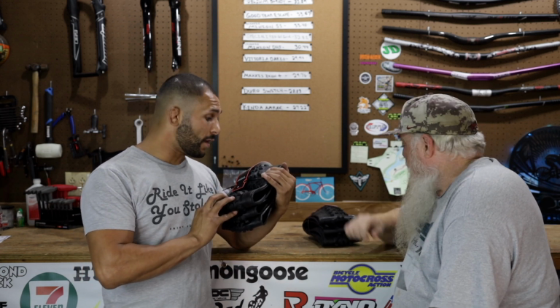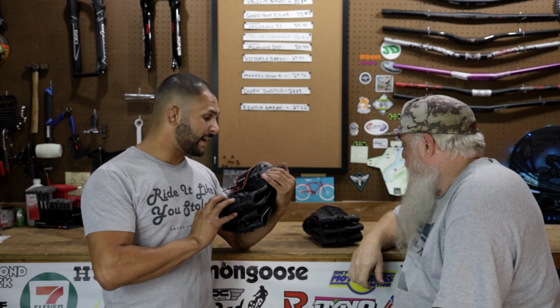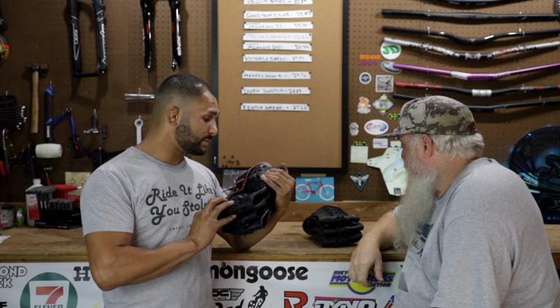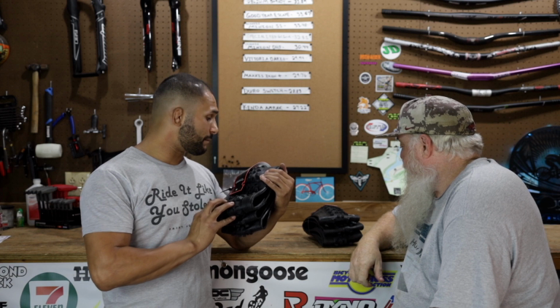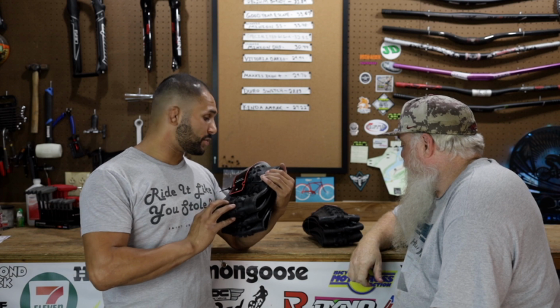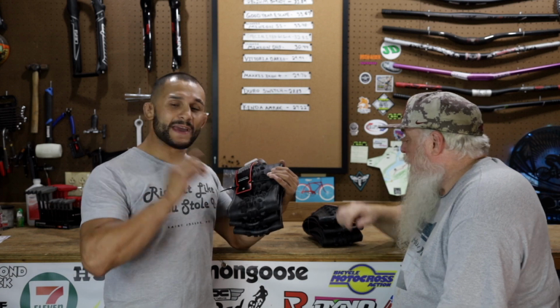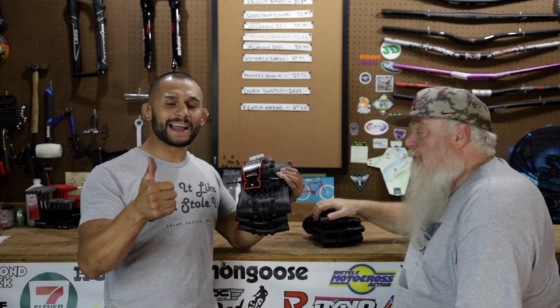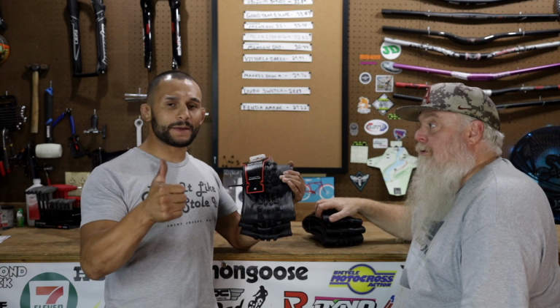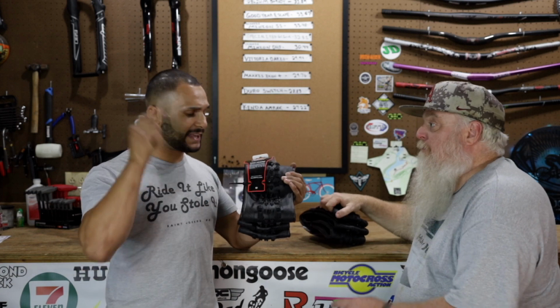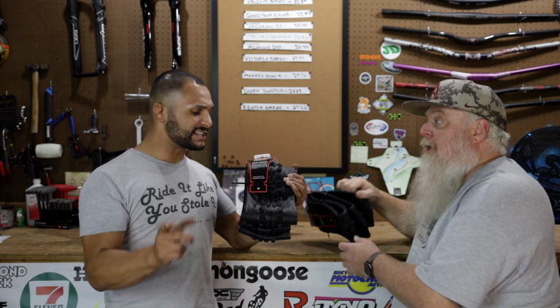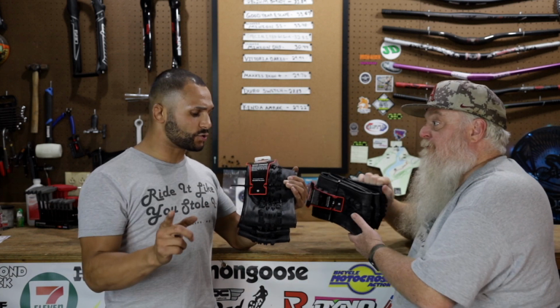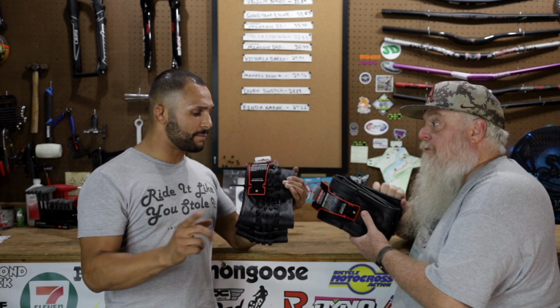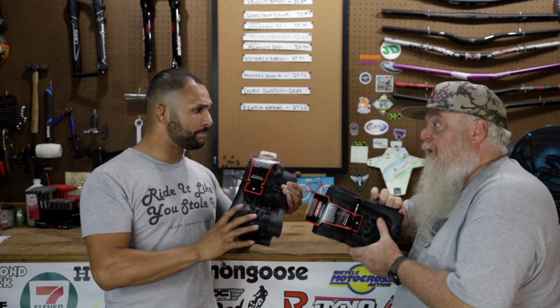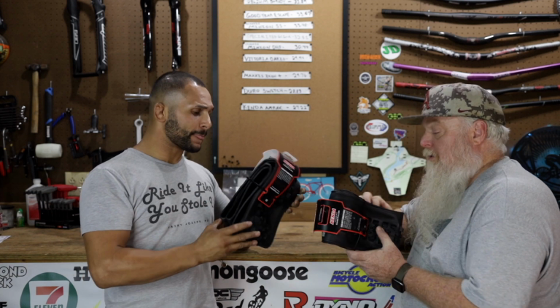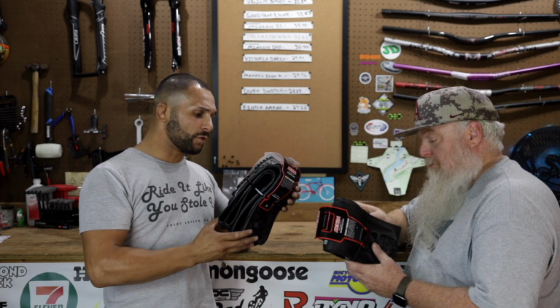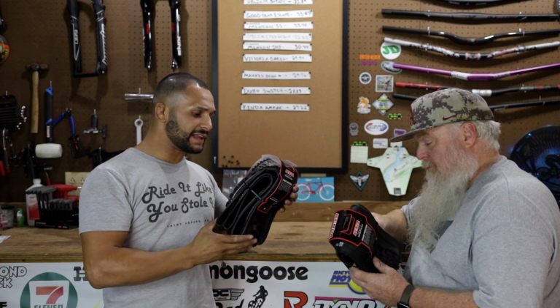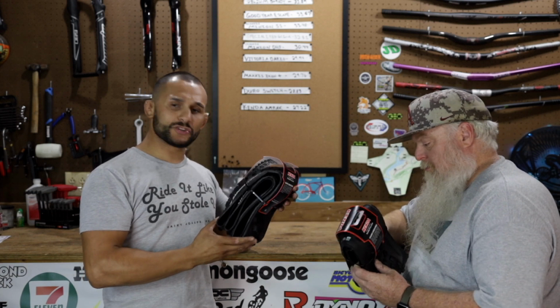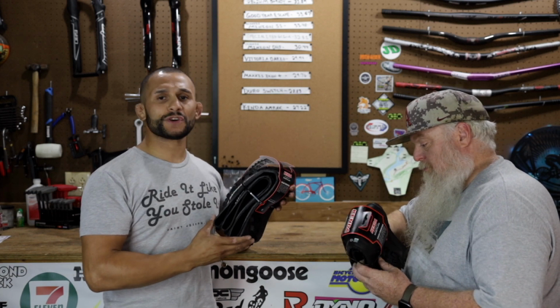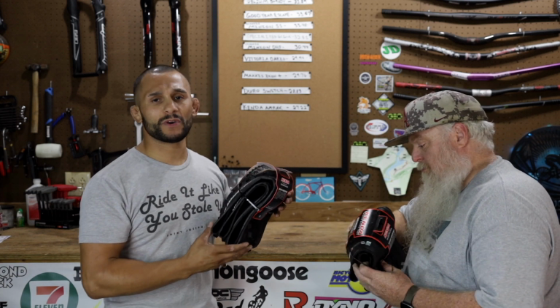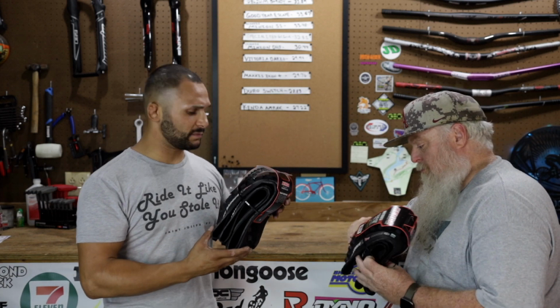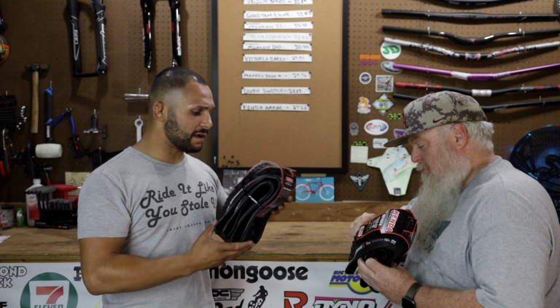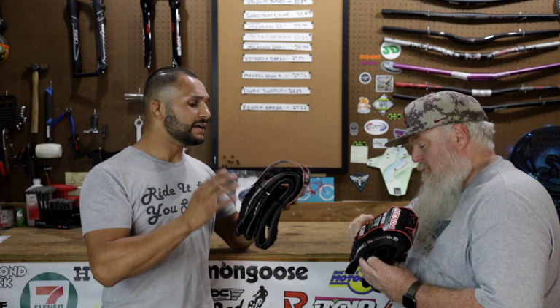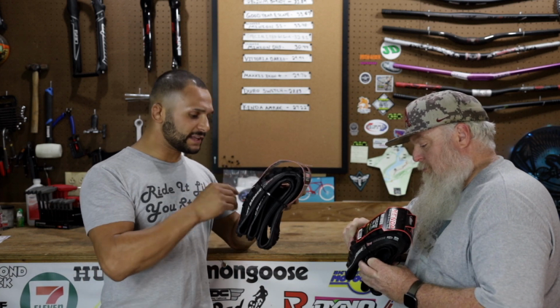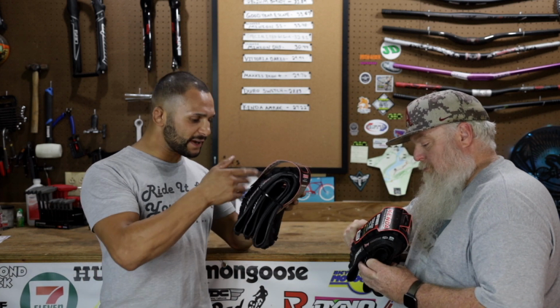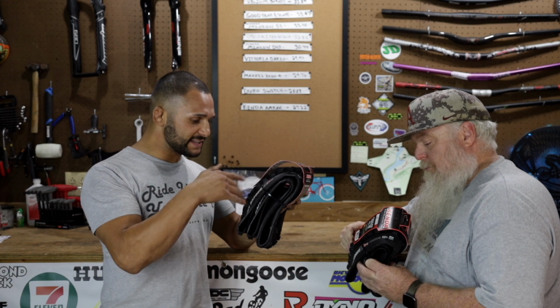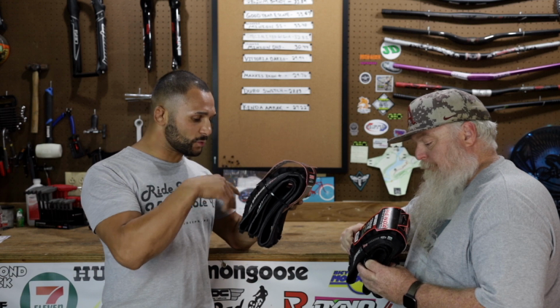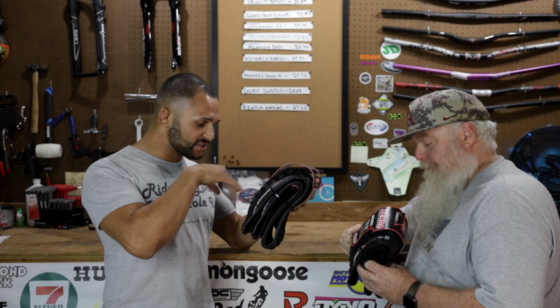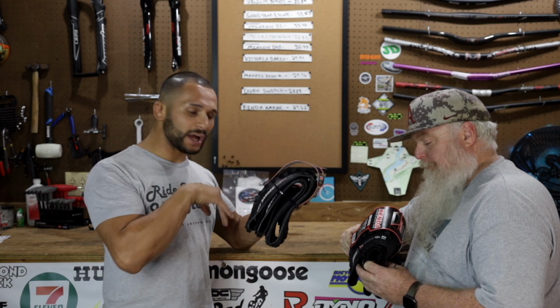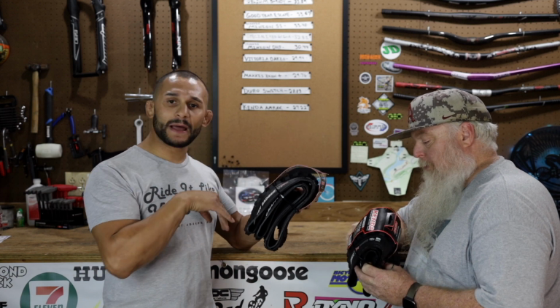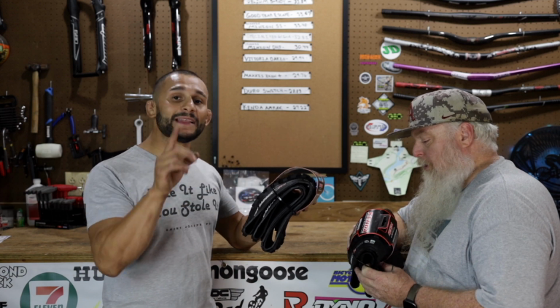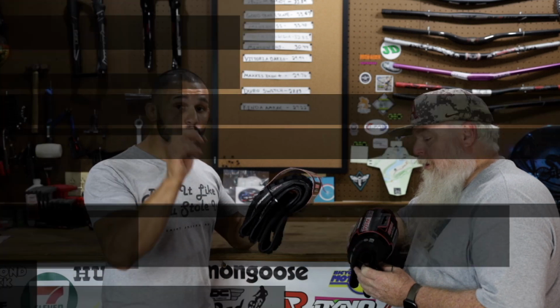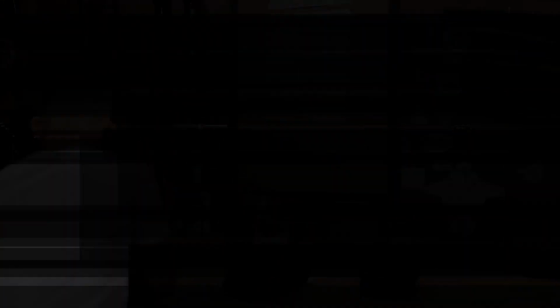All right, guys. Without further ado, hit that like button, hit that subscribe button. Wolf Tick Nation, show your boys some love. Let's break these things open, let's talk about them, and let's weigh them.